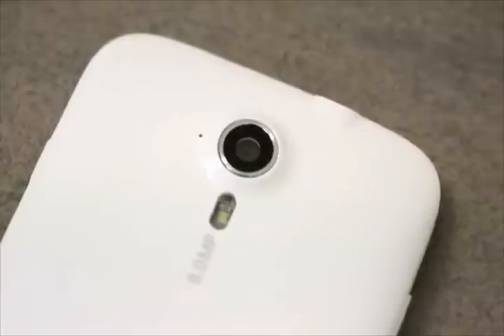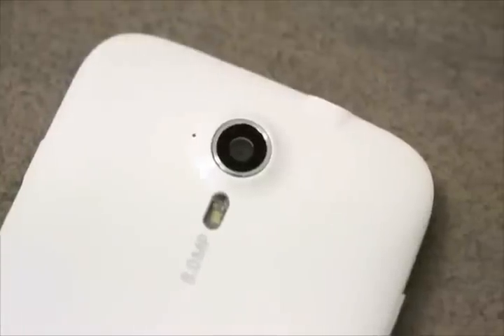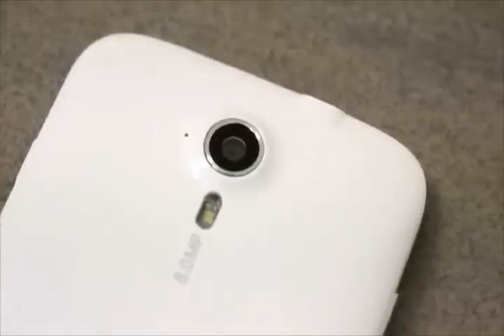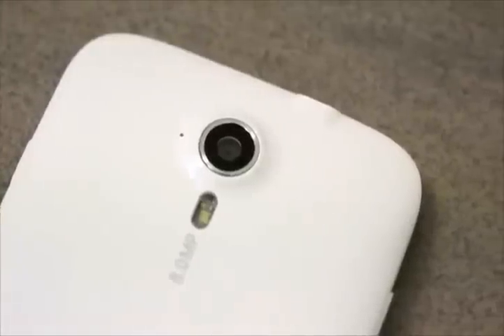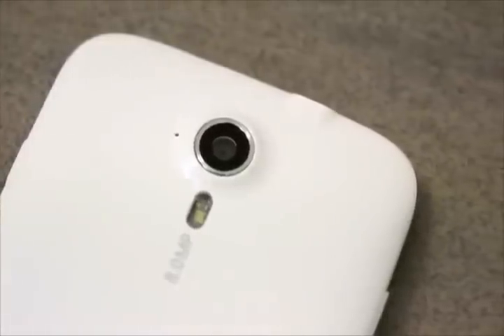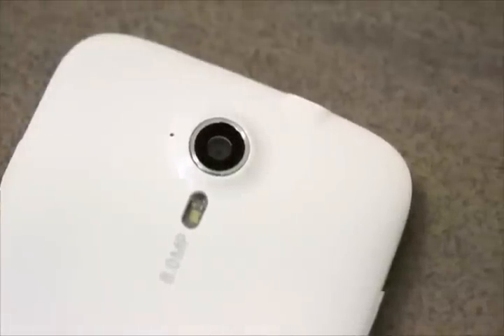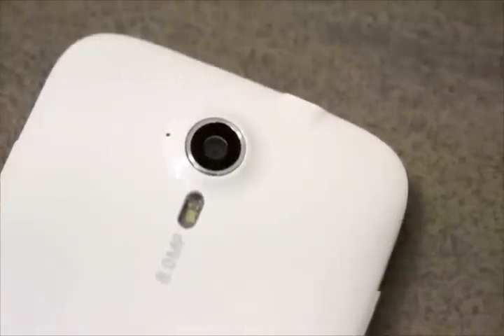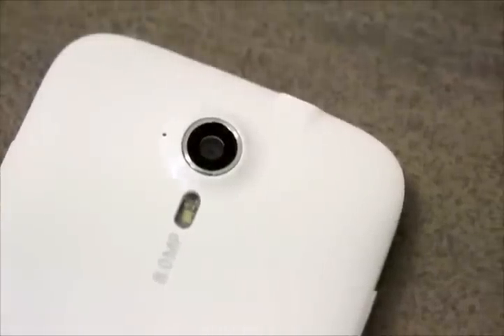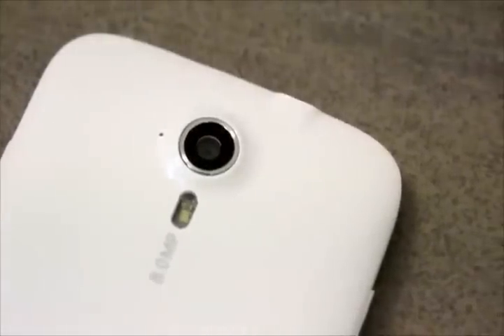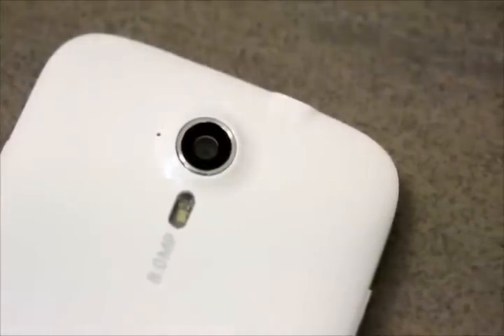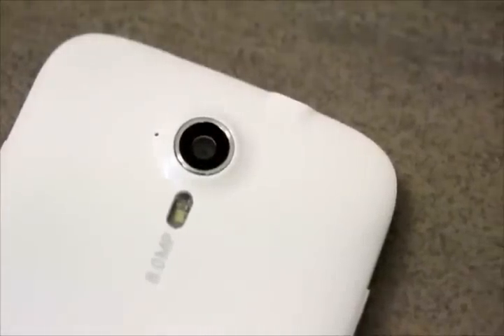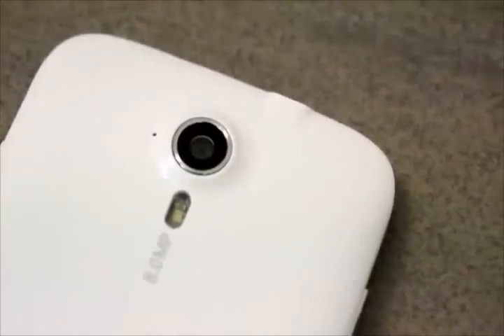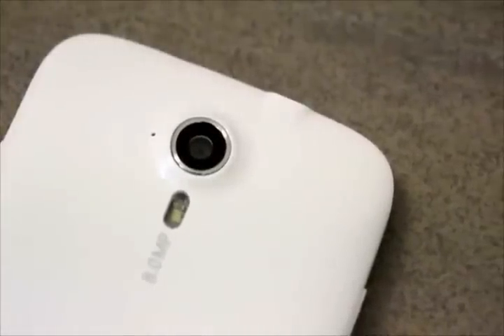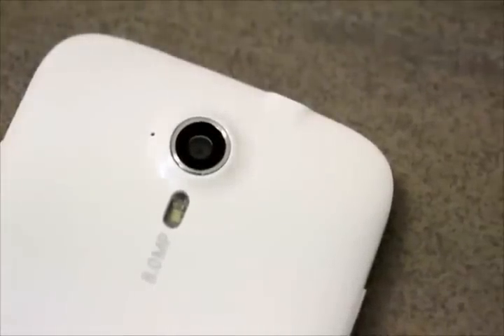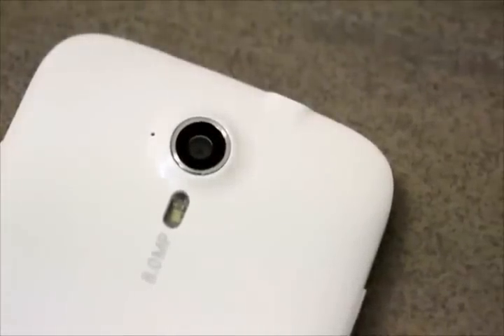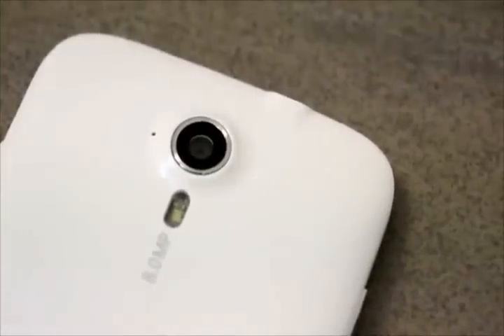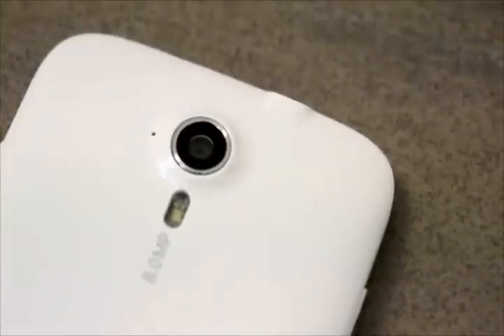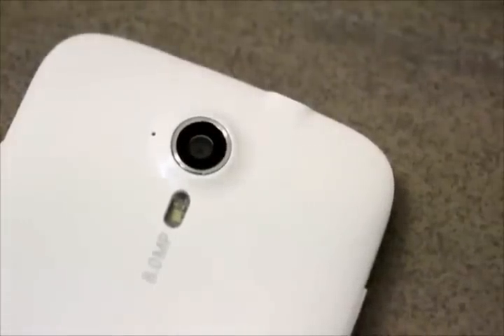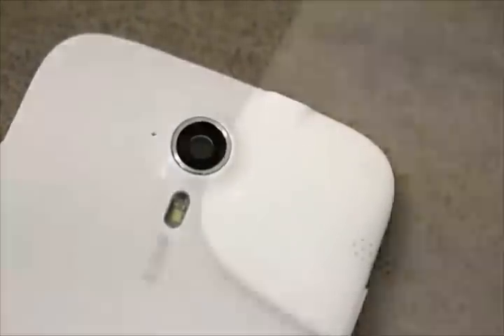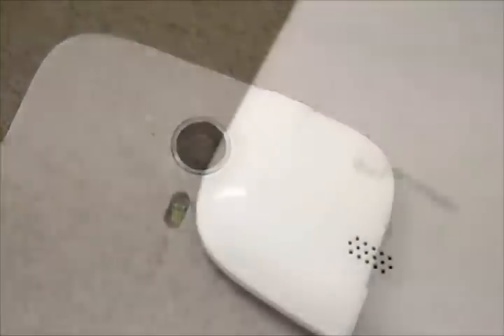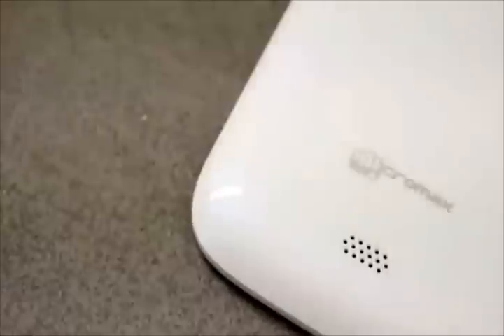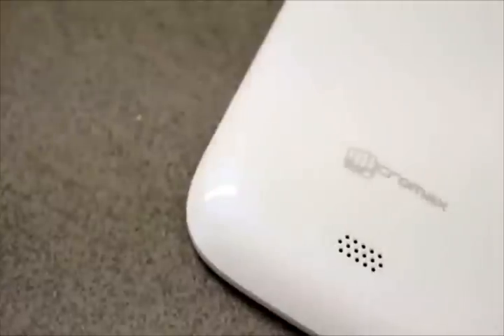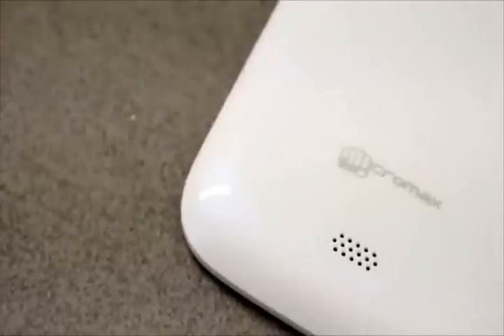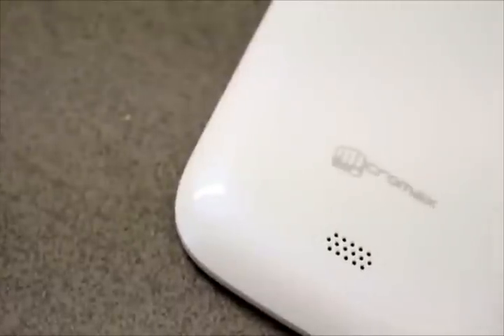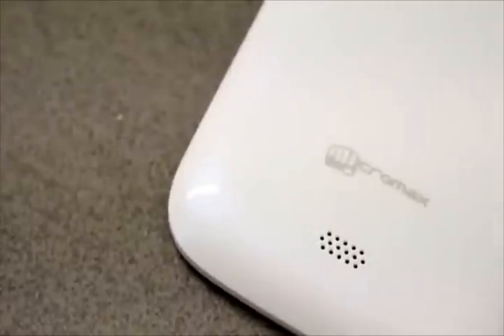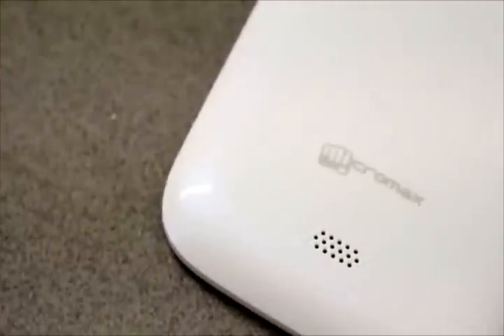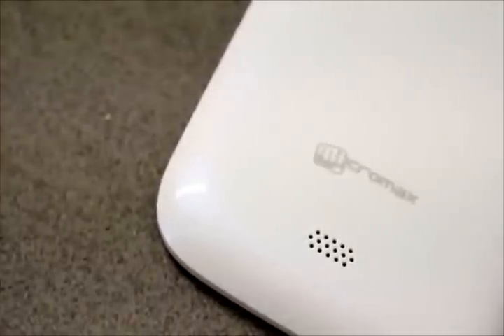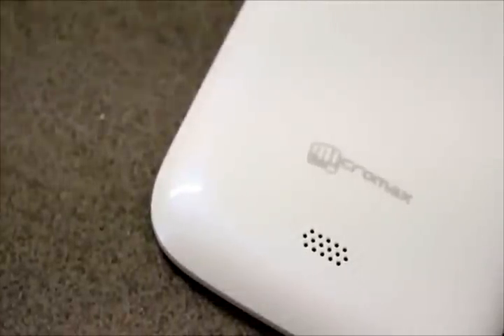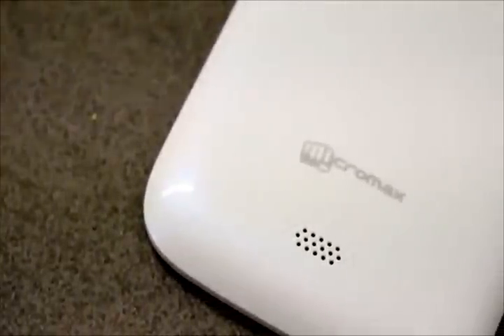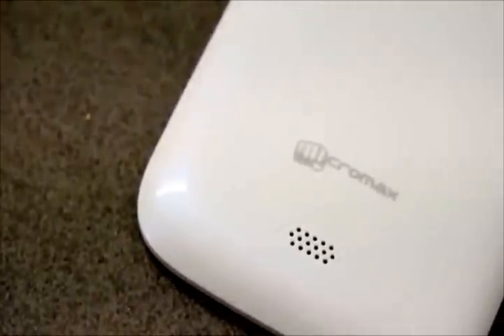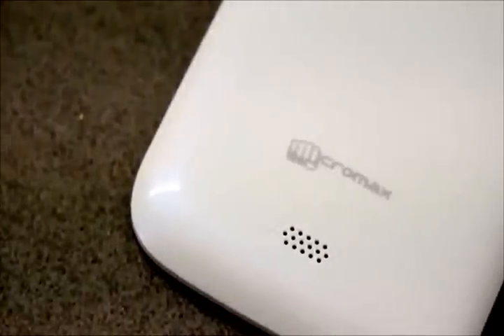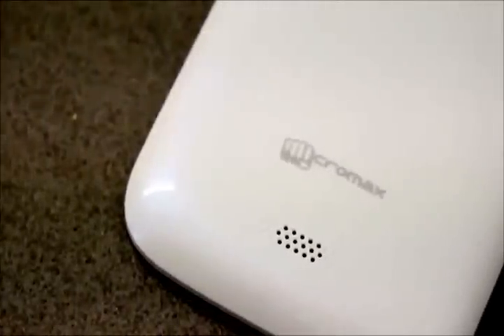On the back we have the 8 megapixel HD camera with an LED flash and a speaker phone over here.